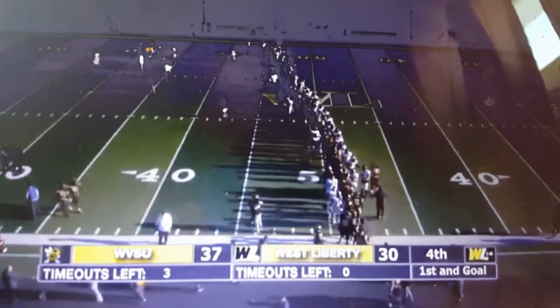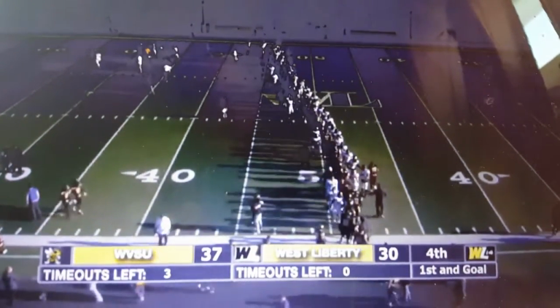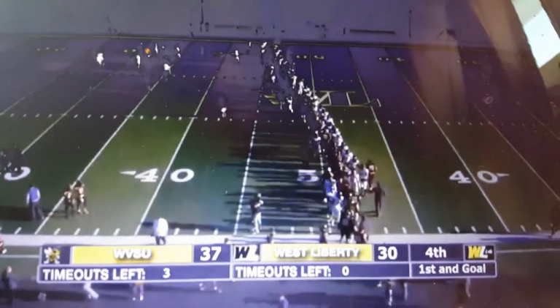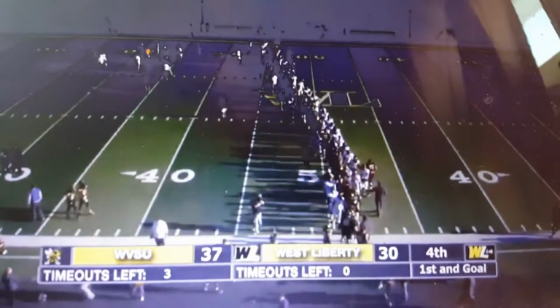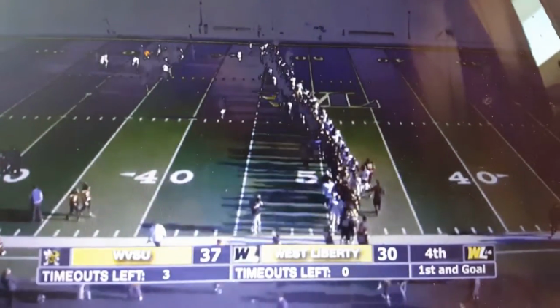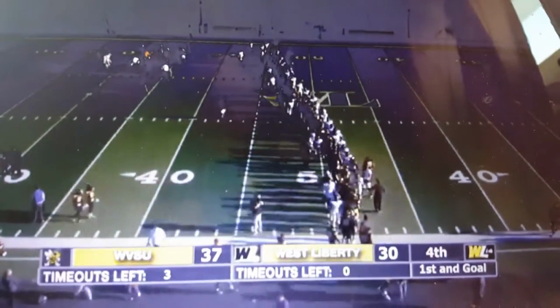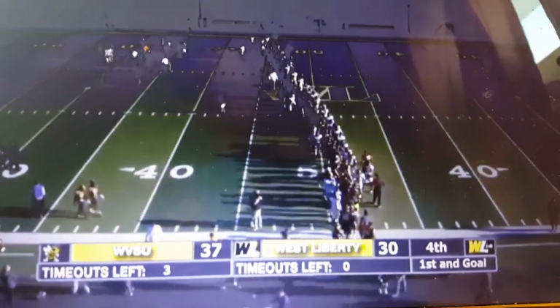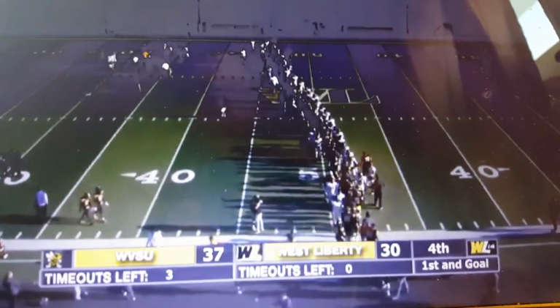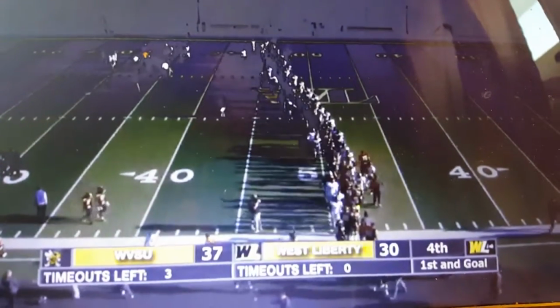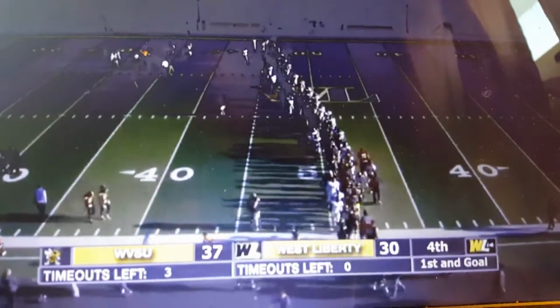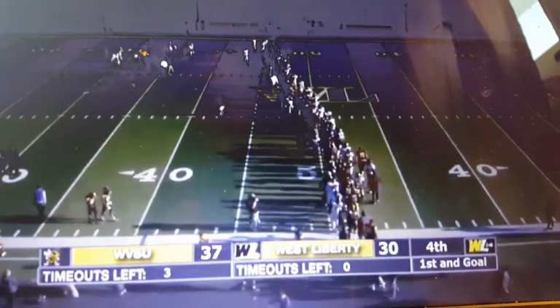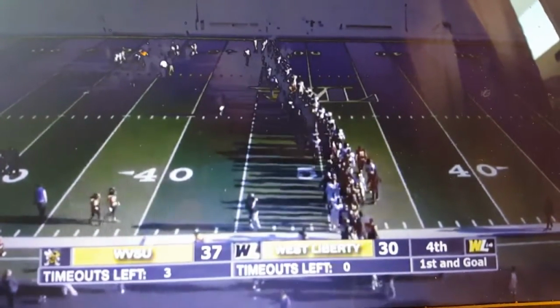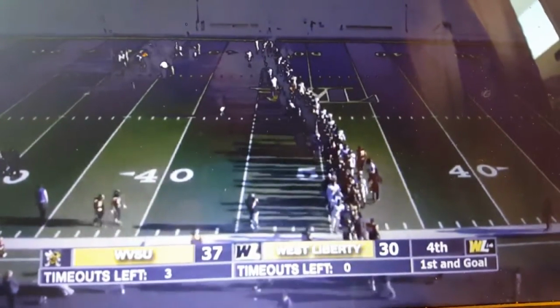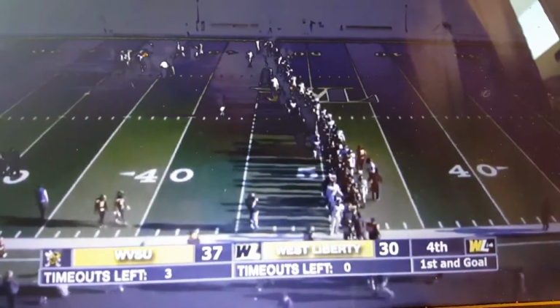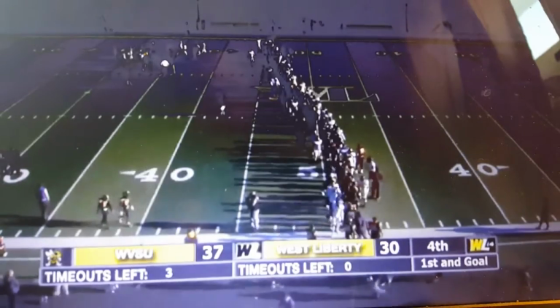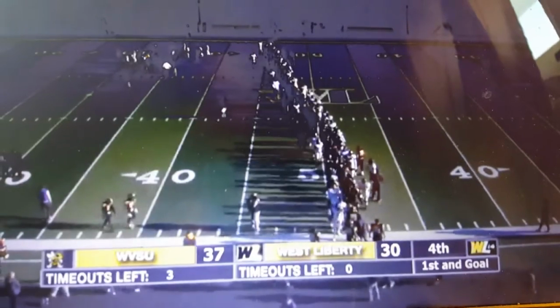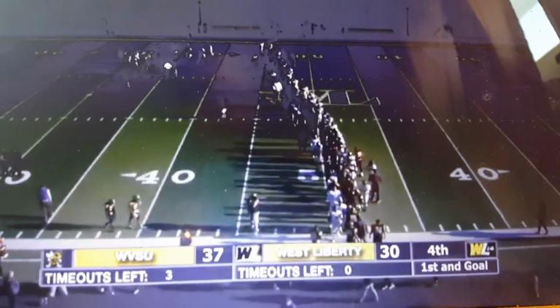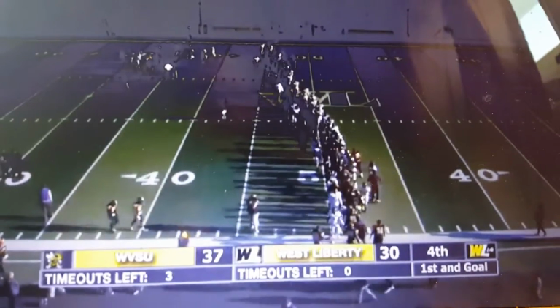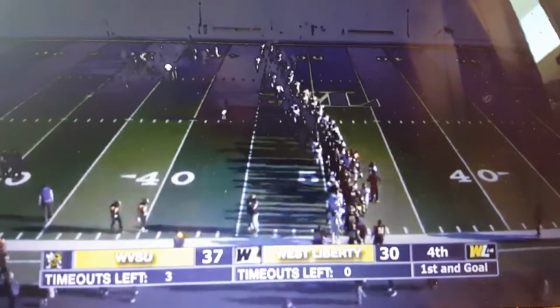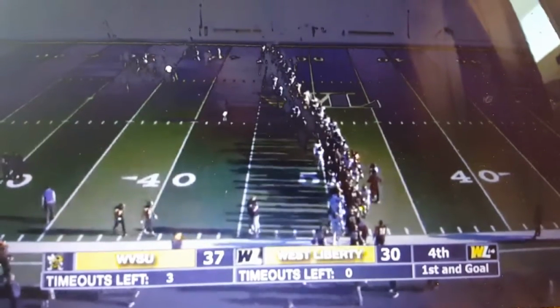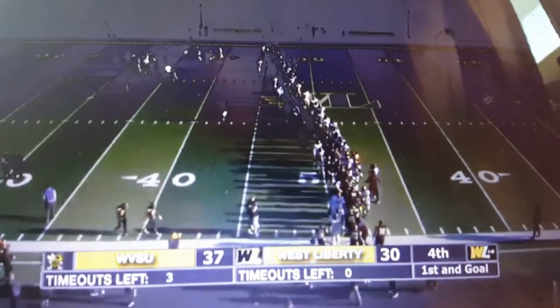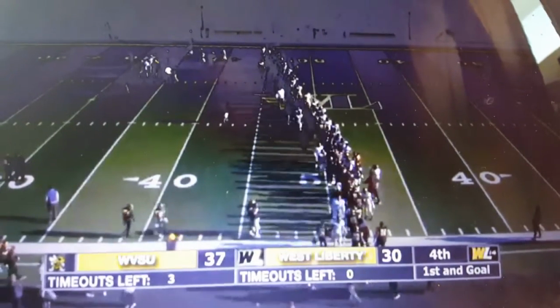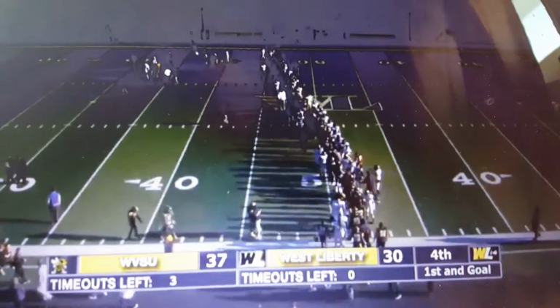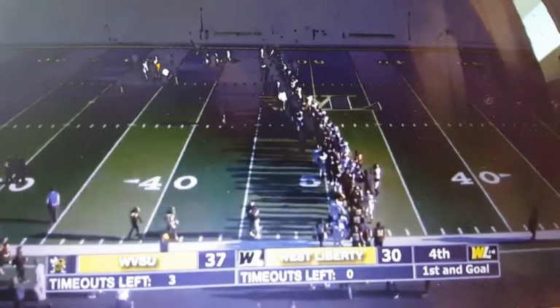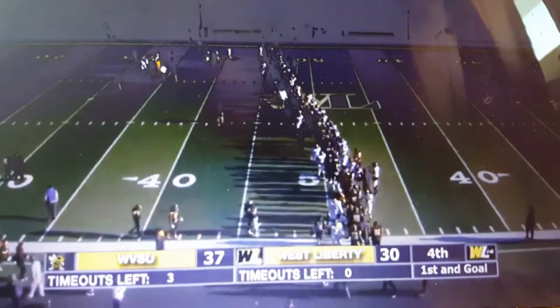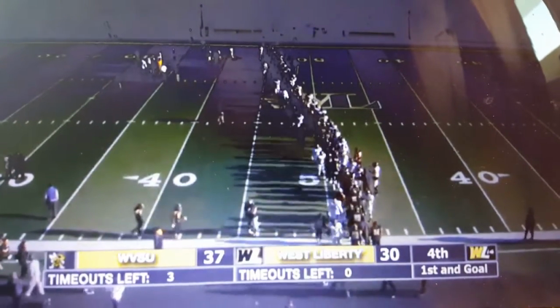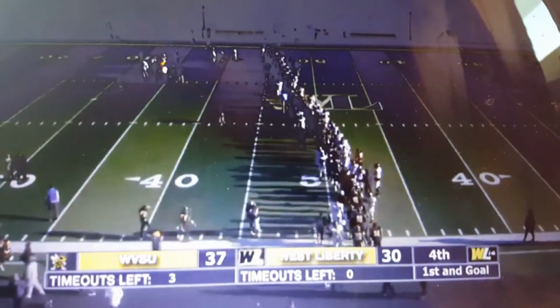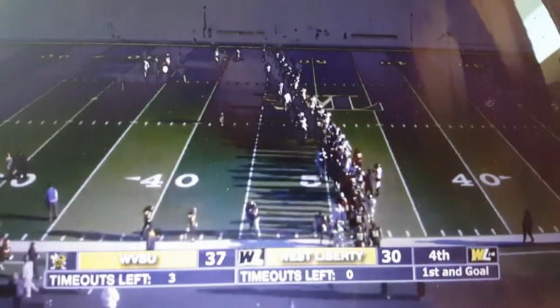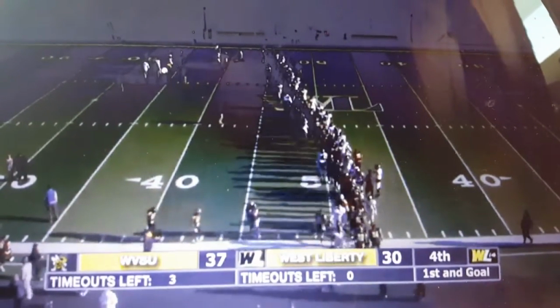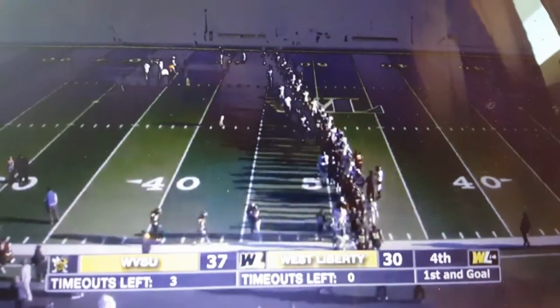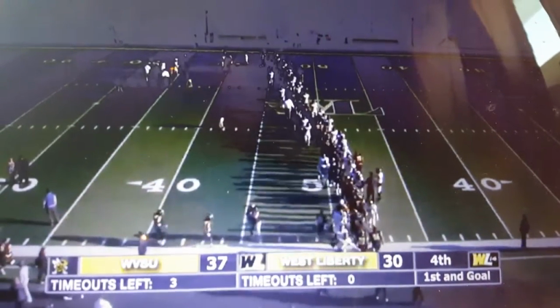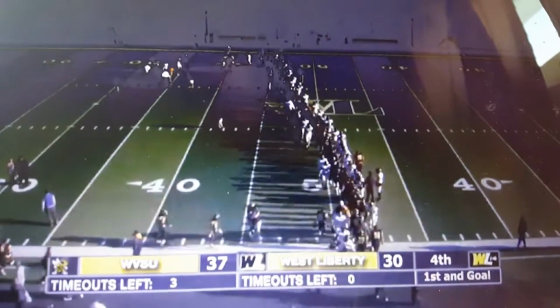We've got Sarah Adamowski down on the field with Coach Roger Wiley. Sarah.